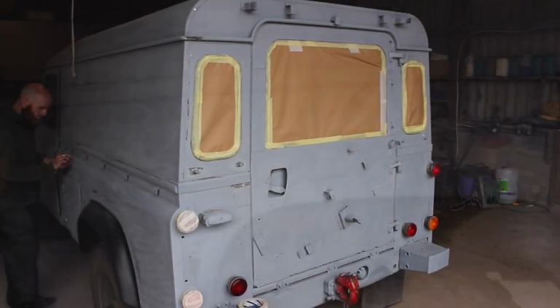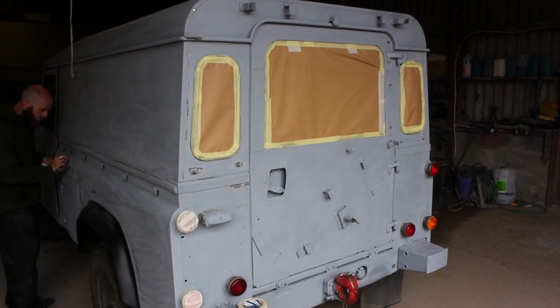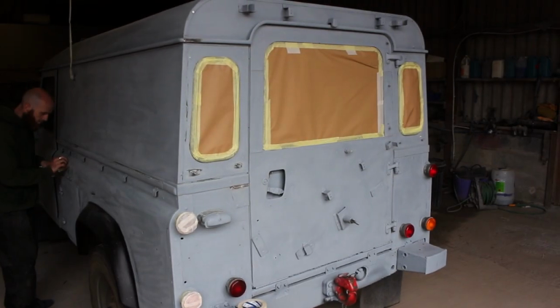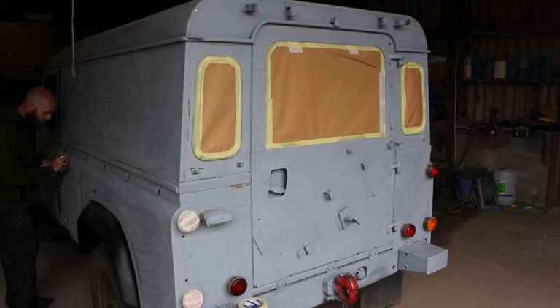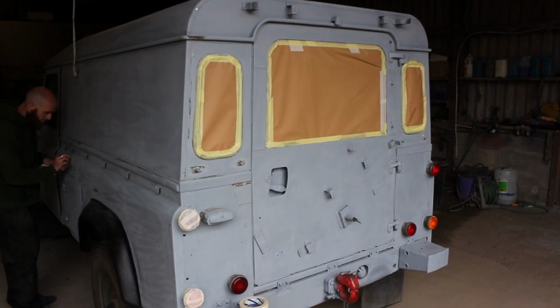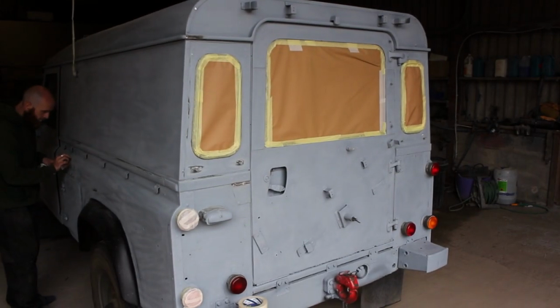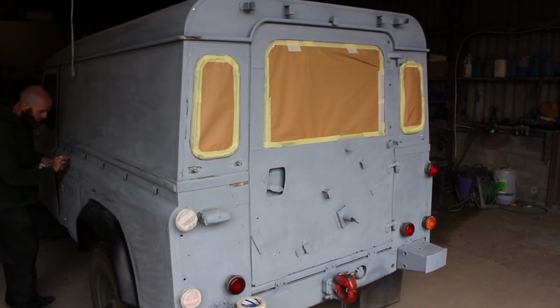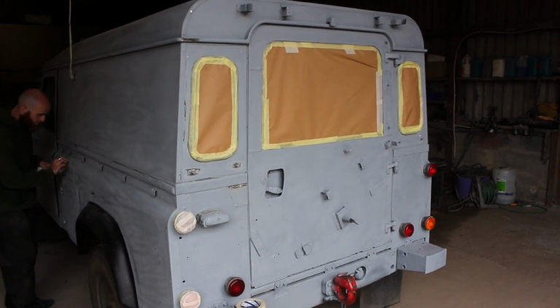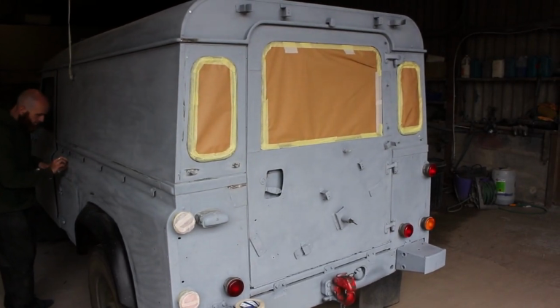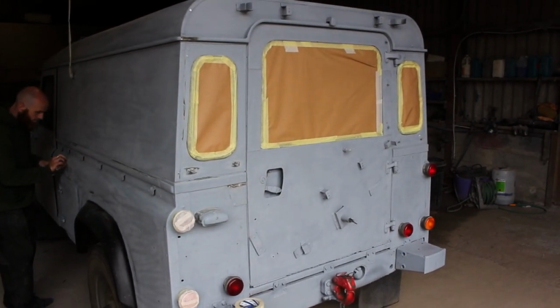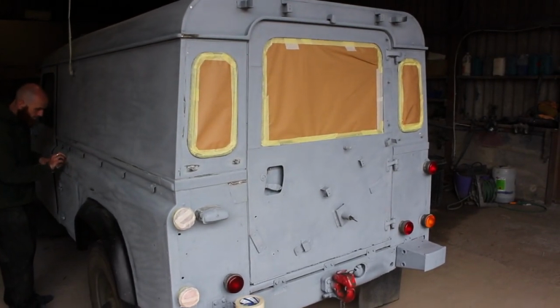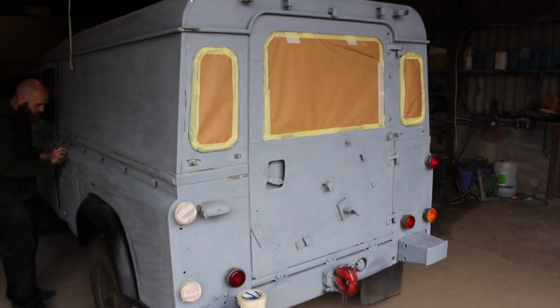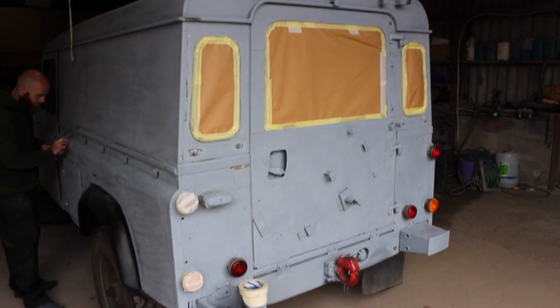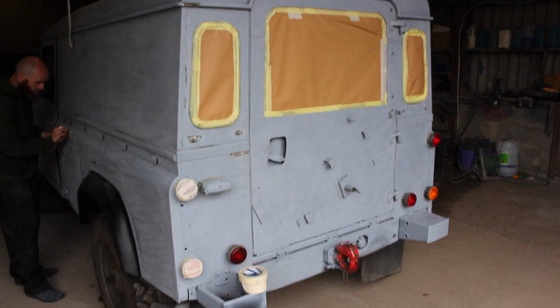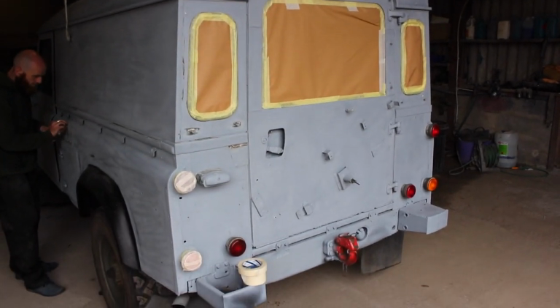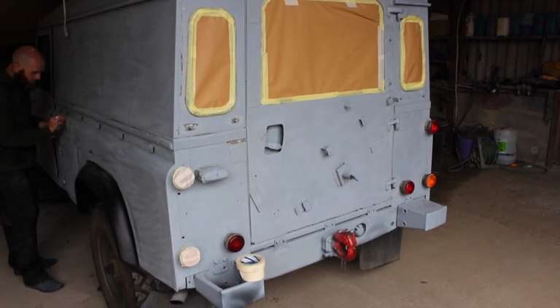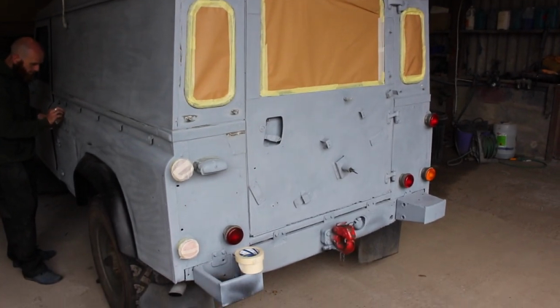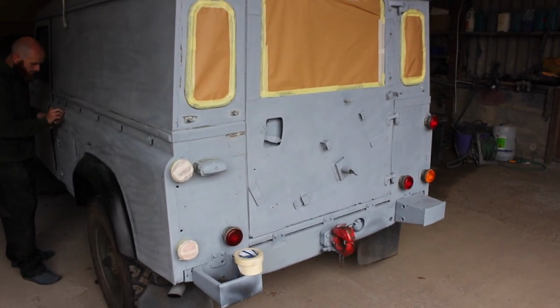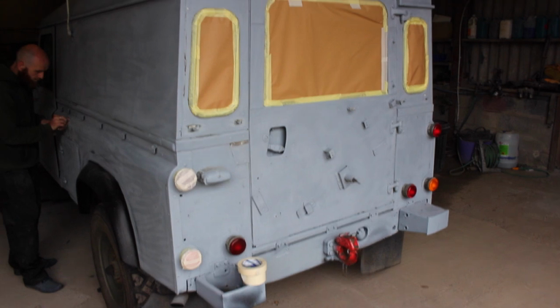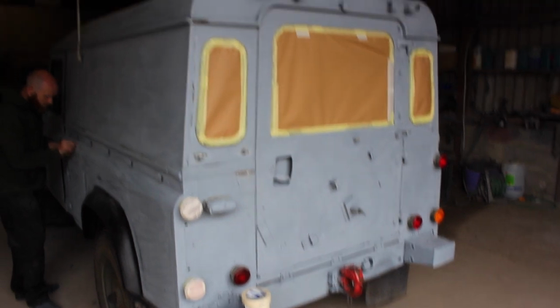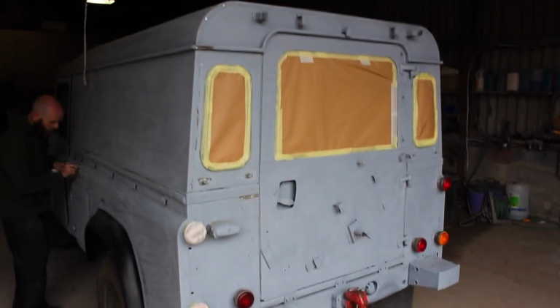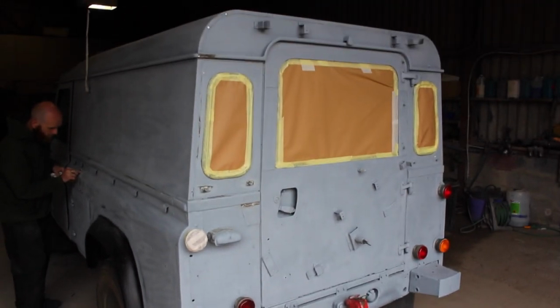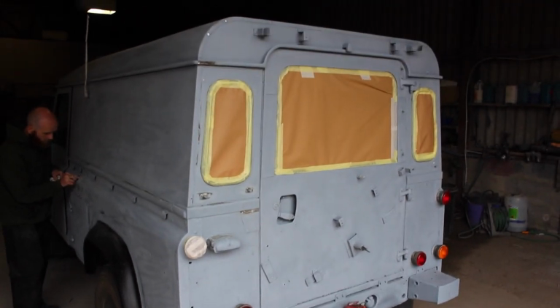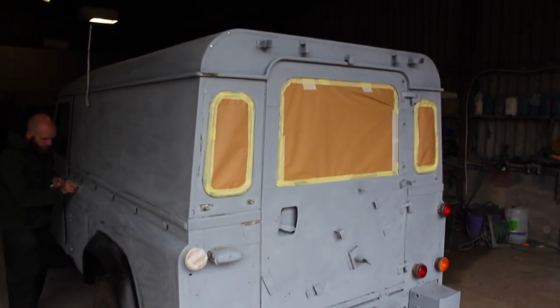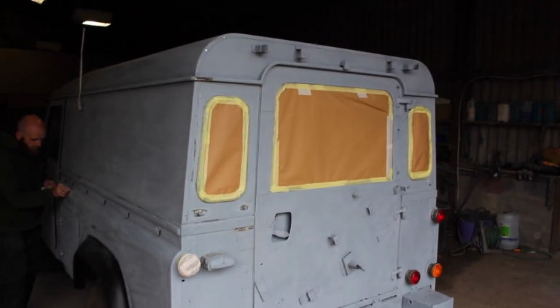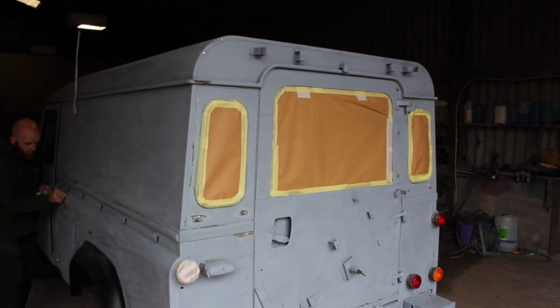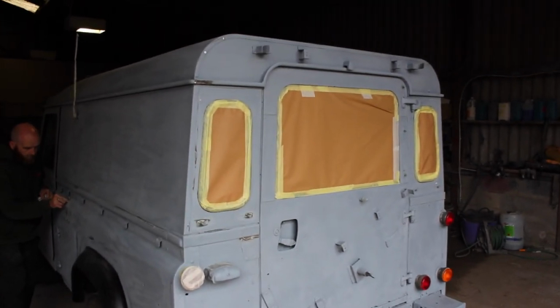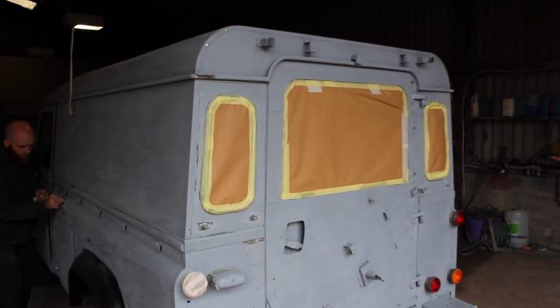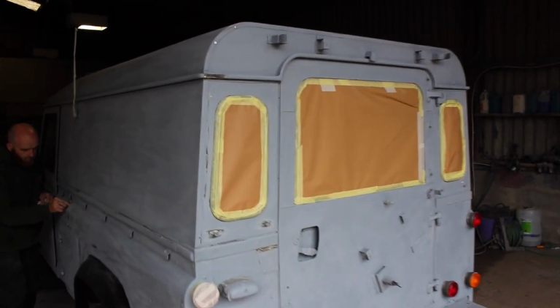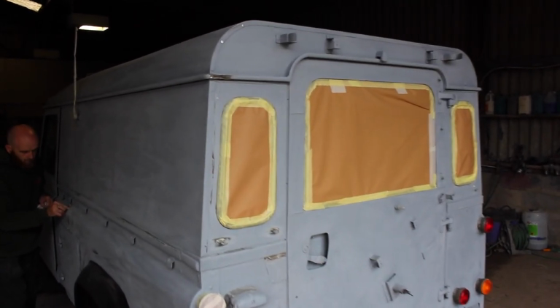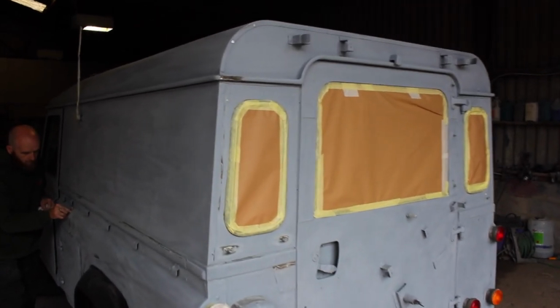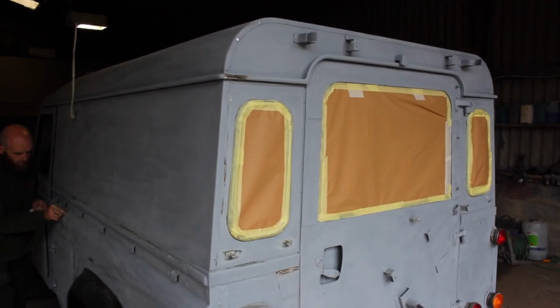Usual thing - this is all taped up now. Tape any areas that you don't want paint on, nice crisp lines.